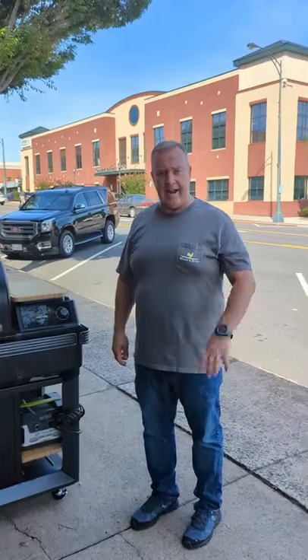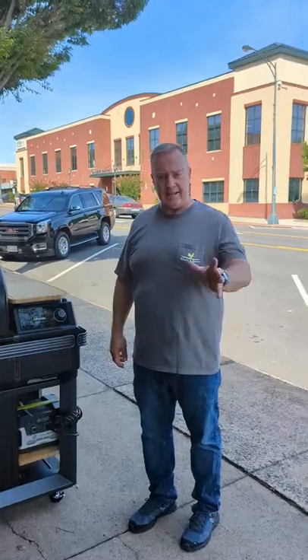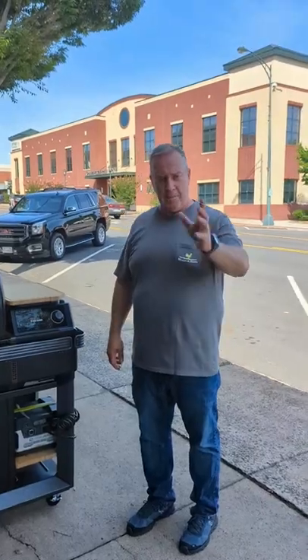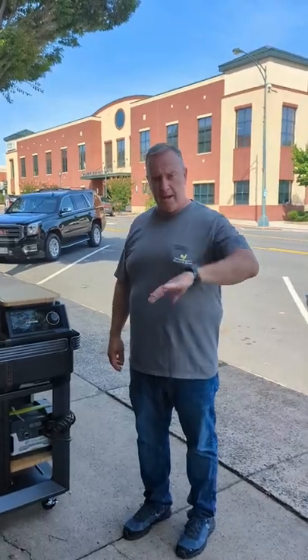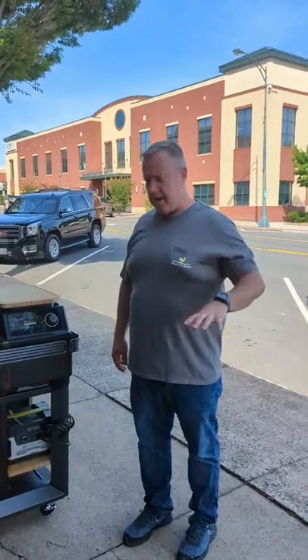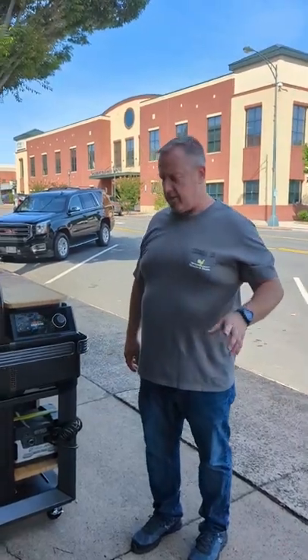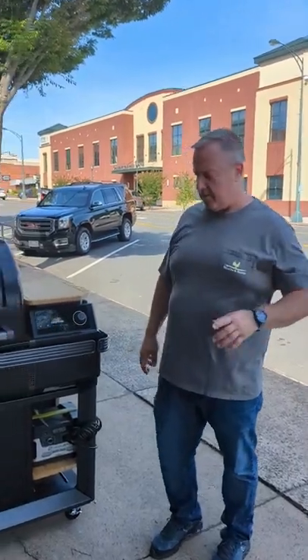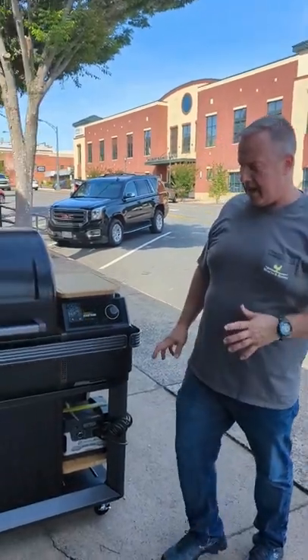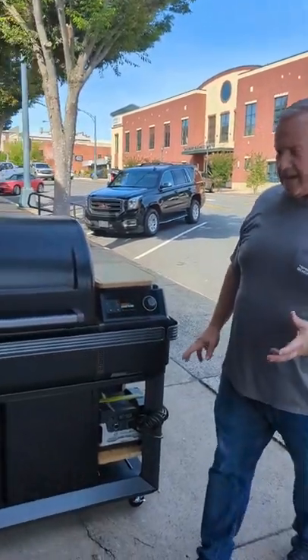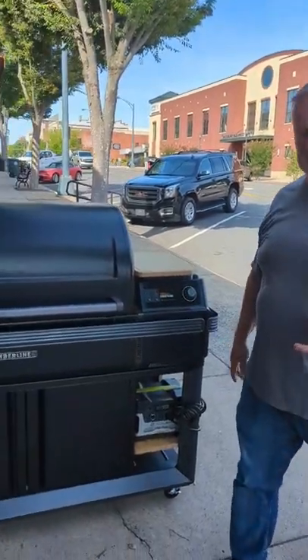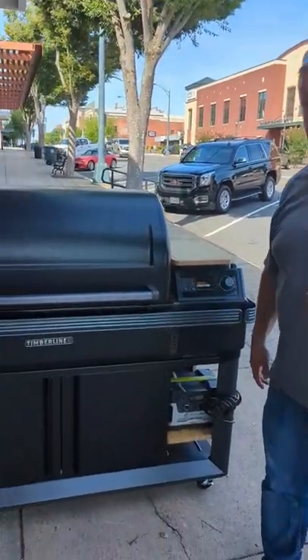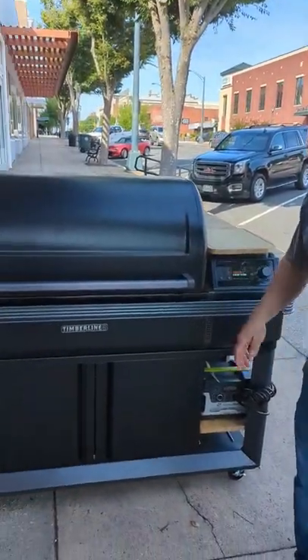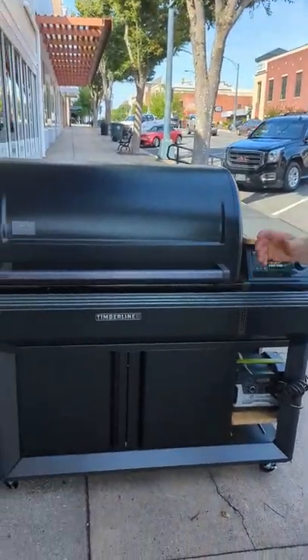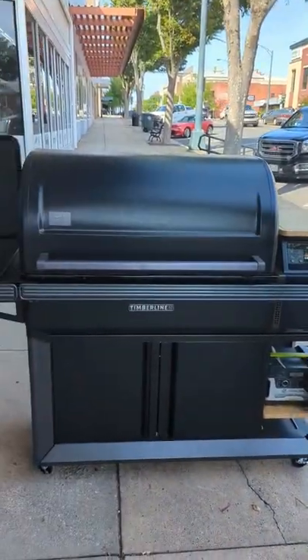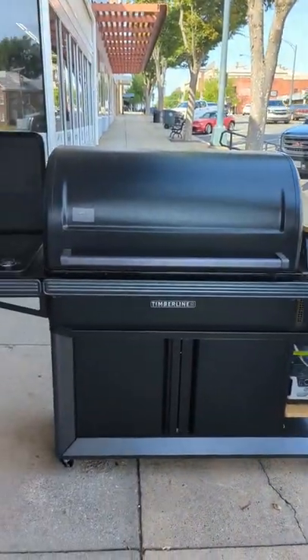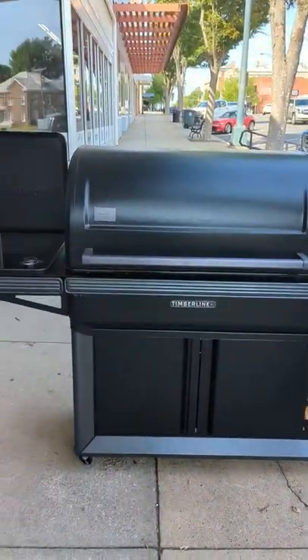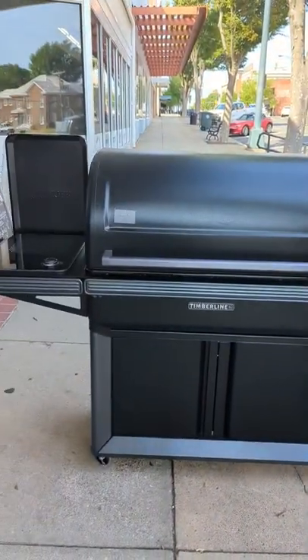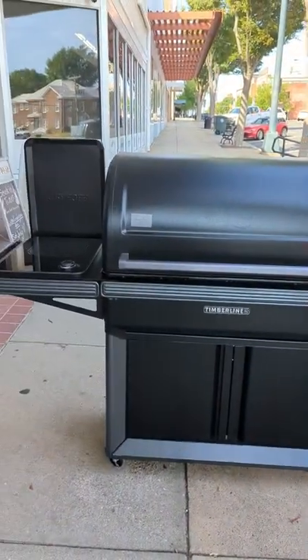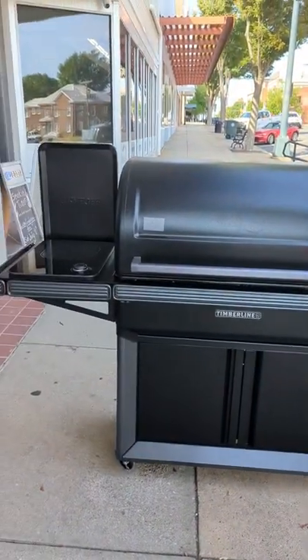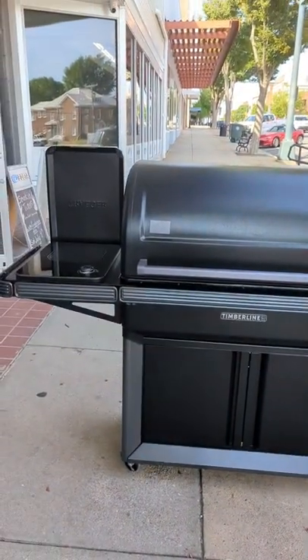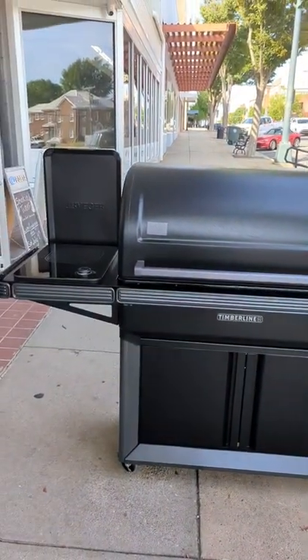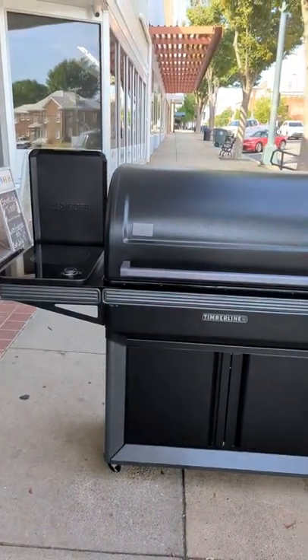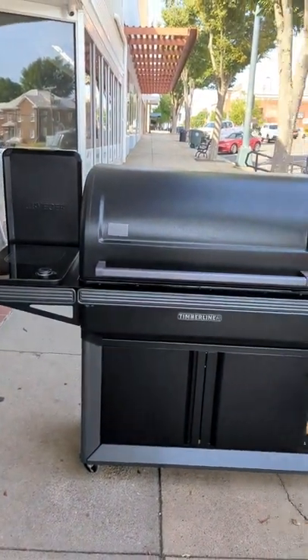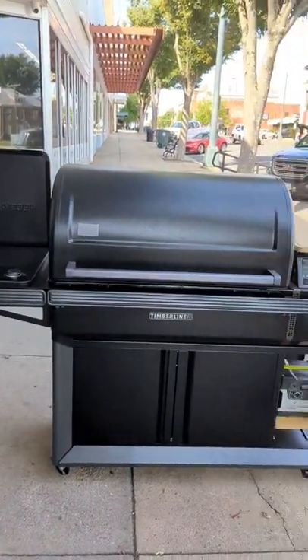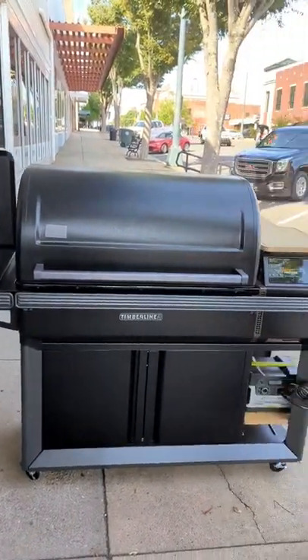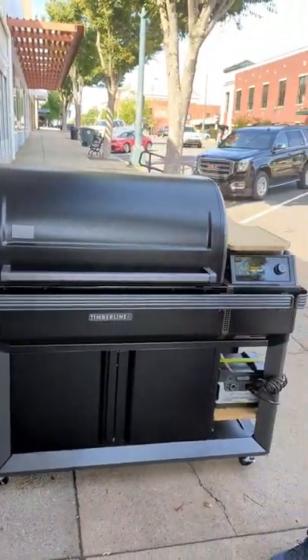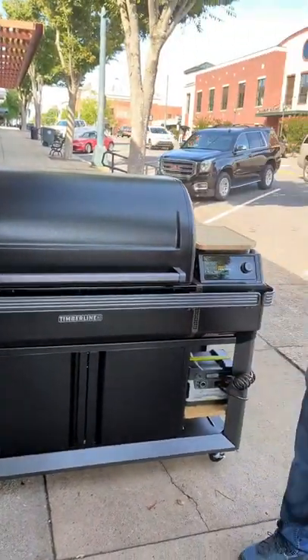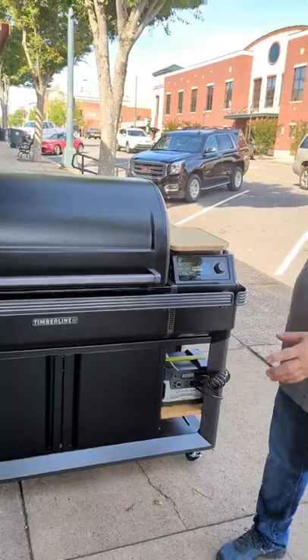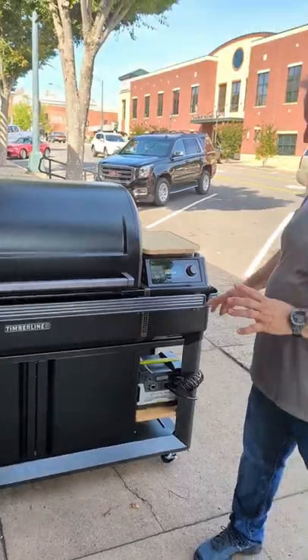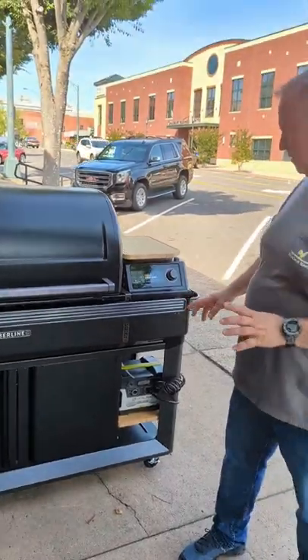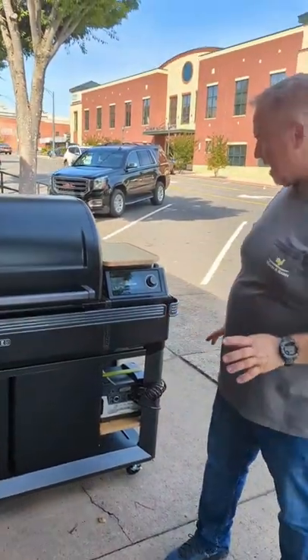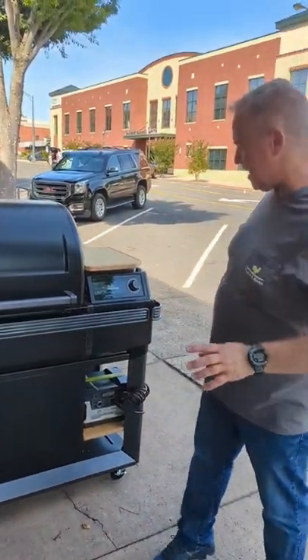Hey guys, a little bit of update on the Timberline XL. We've delivered a few of these now and we're assembling these bad boys on site.